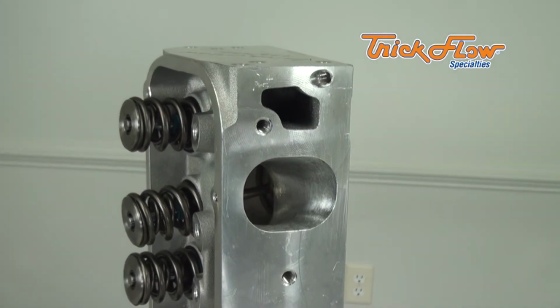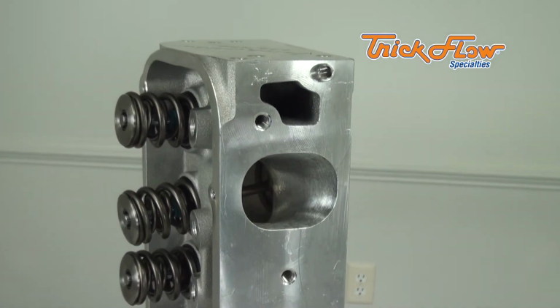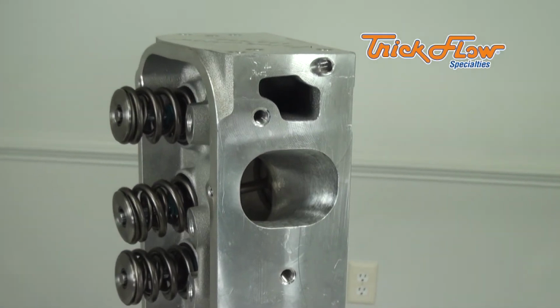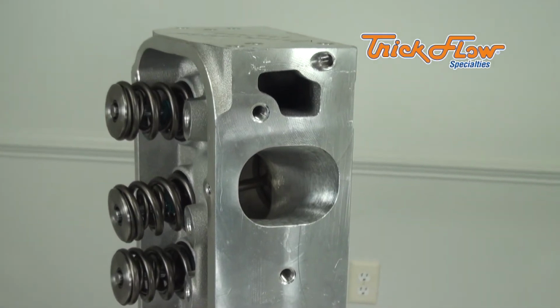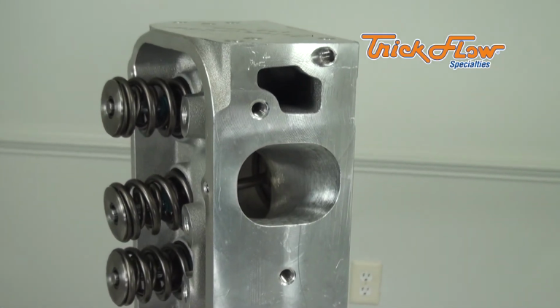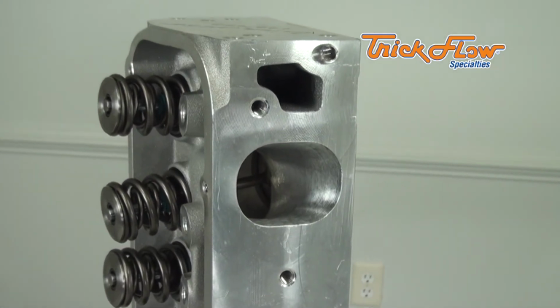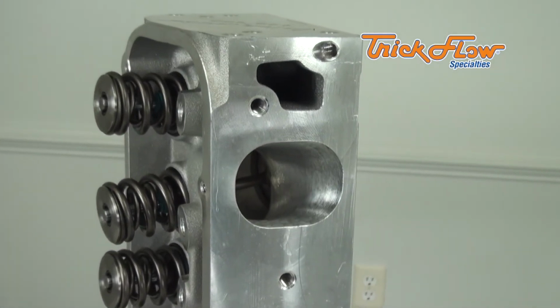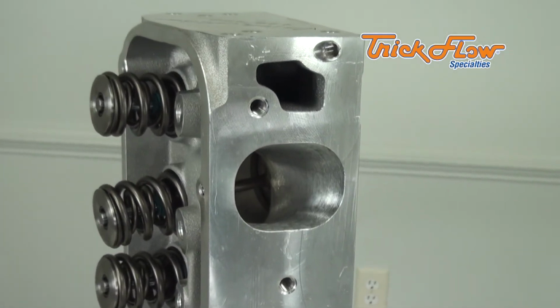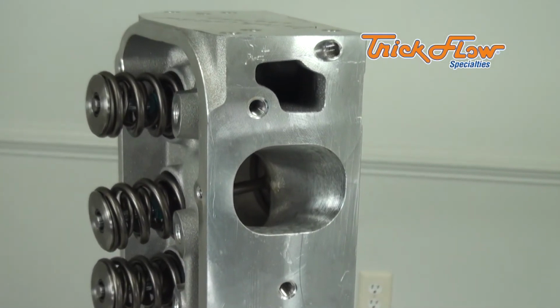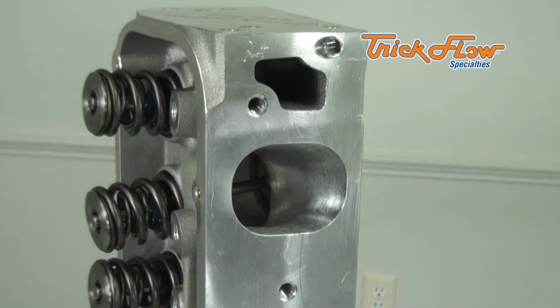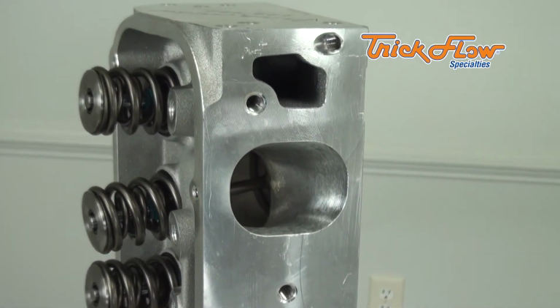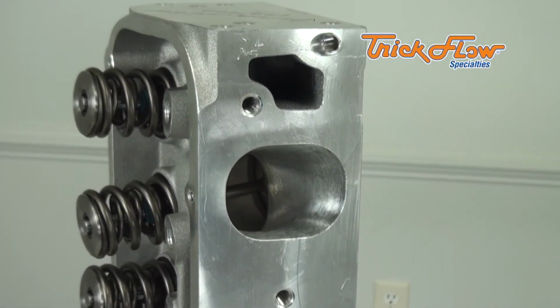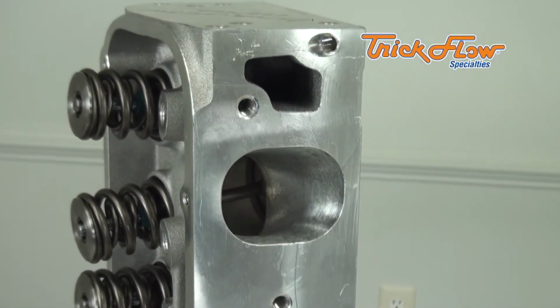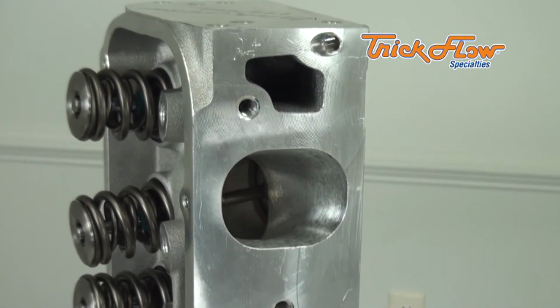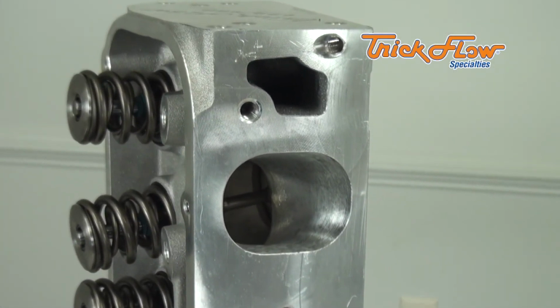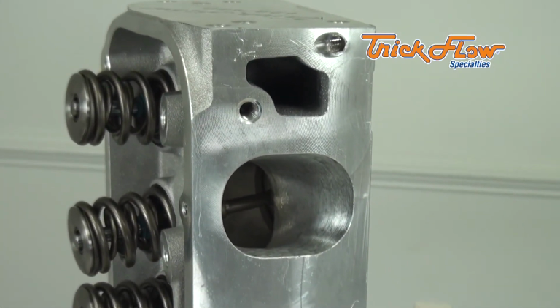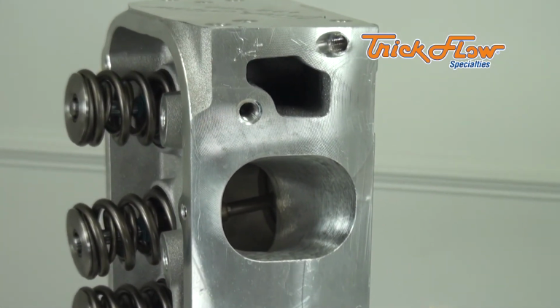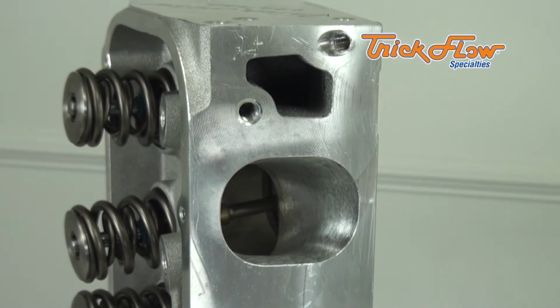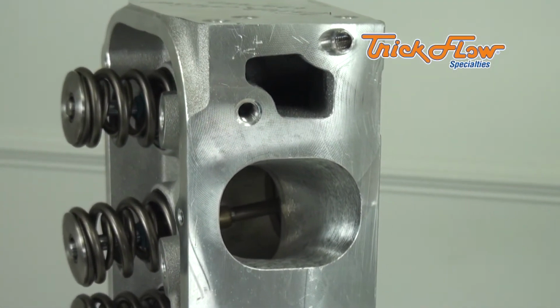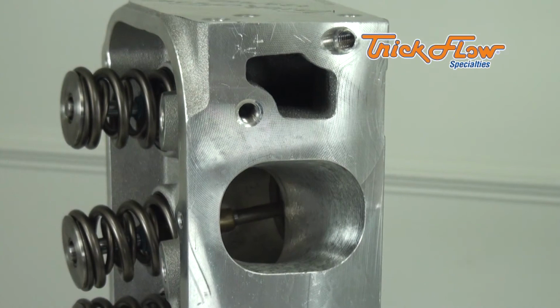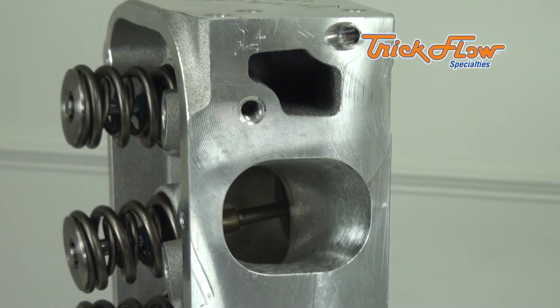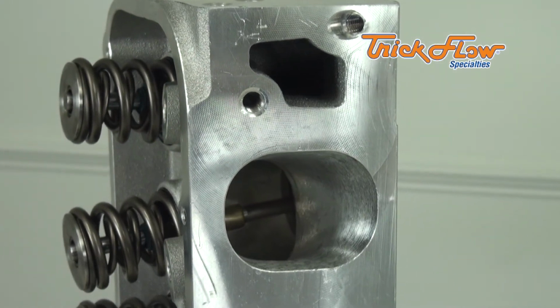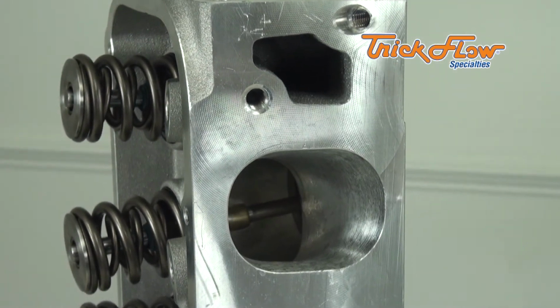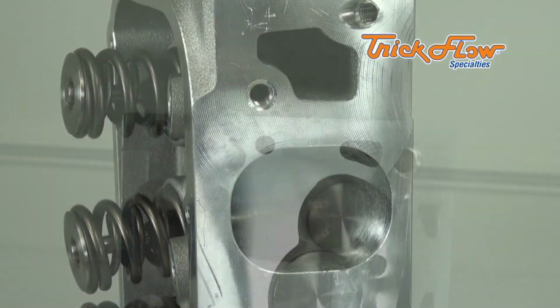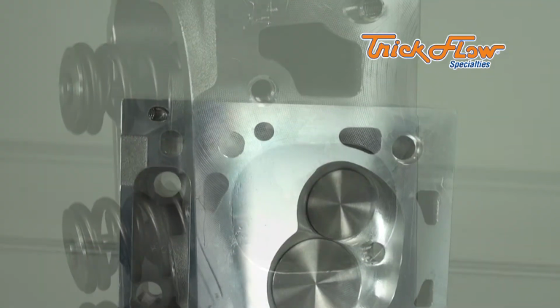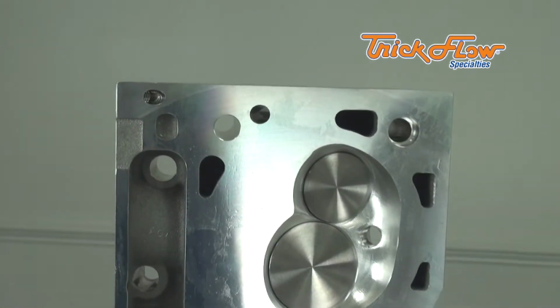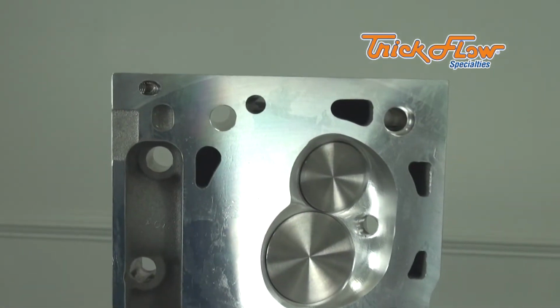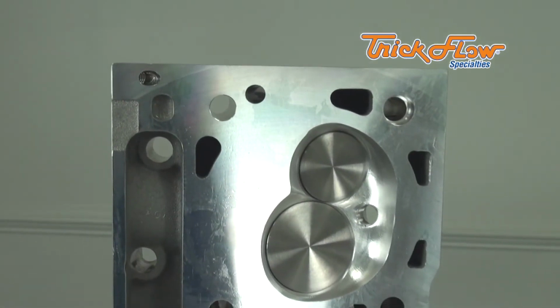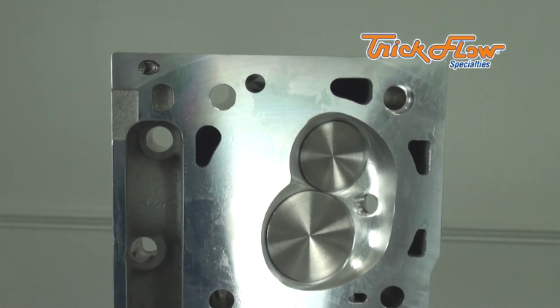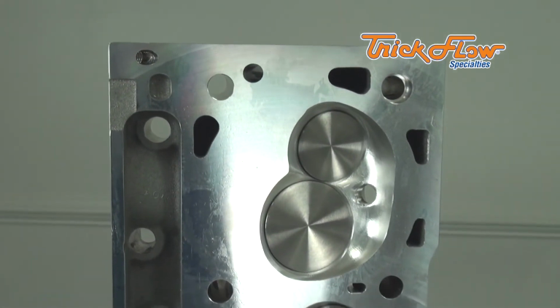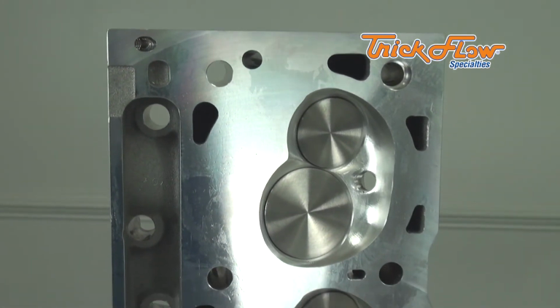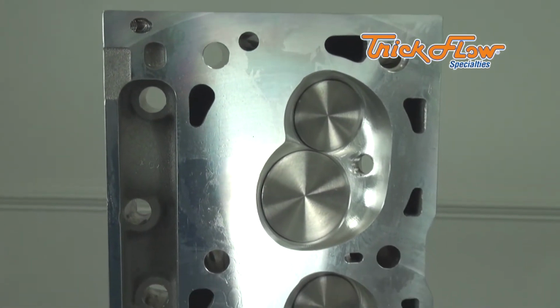The 360cc intake runner version is competition ported with 85 or 87cc combustion chambers and an 18-bolt mounting pattern.